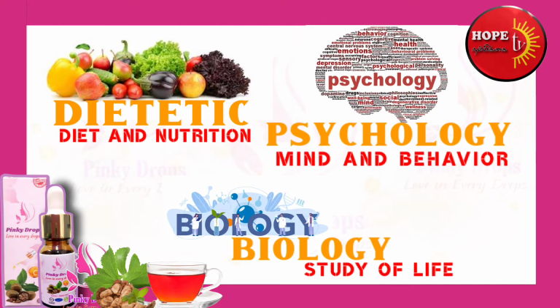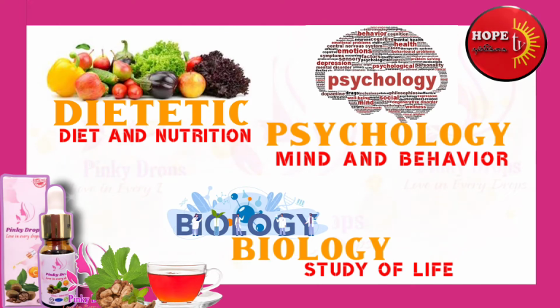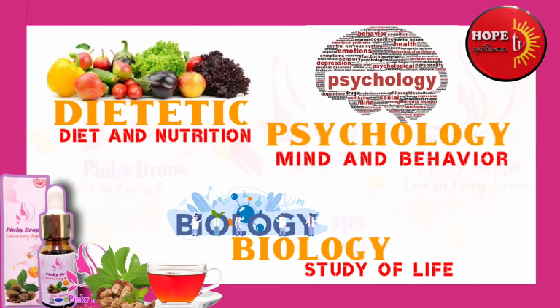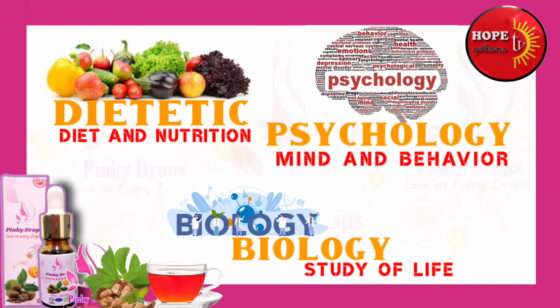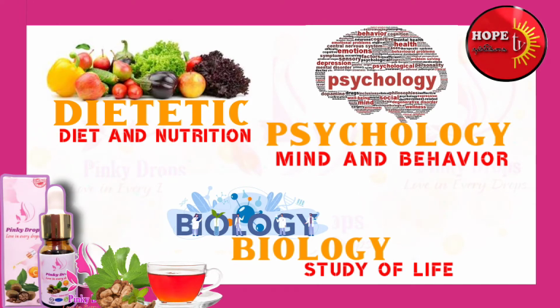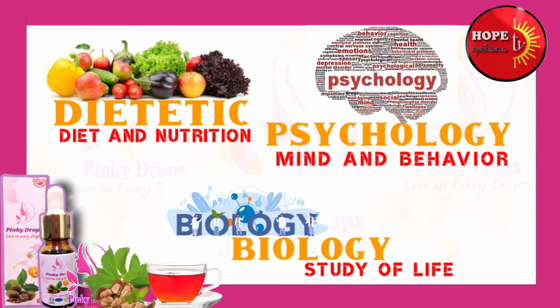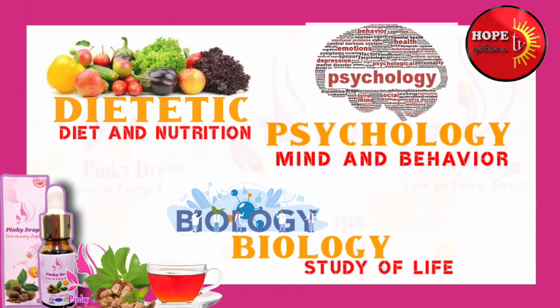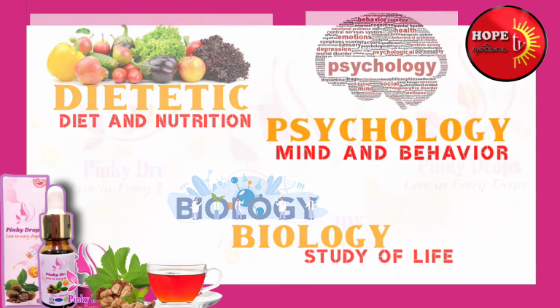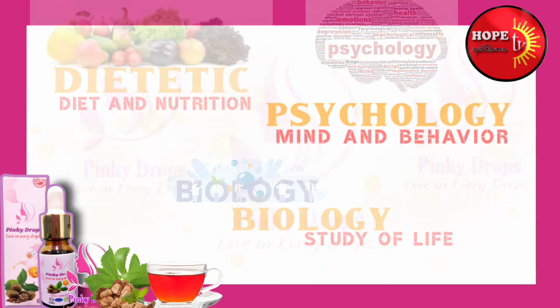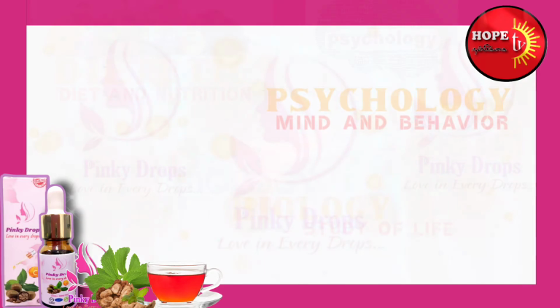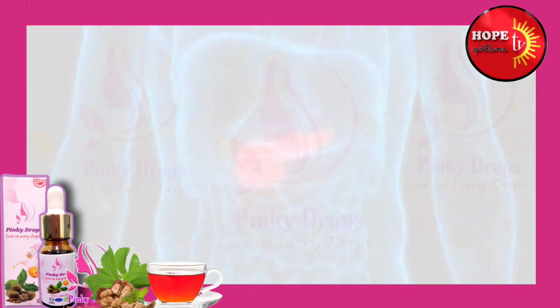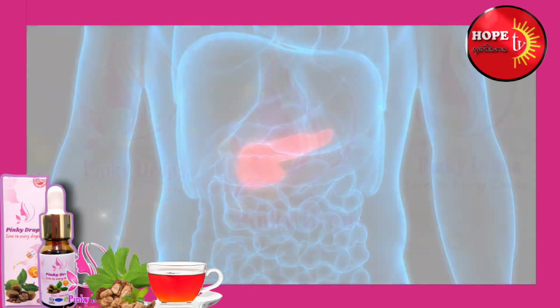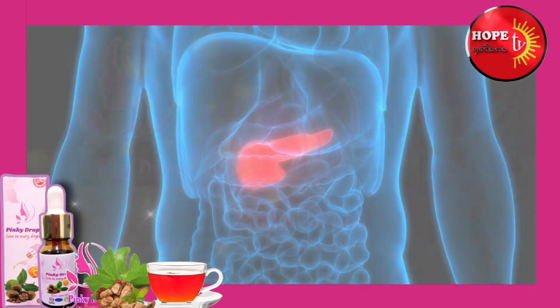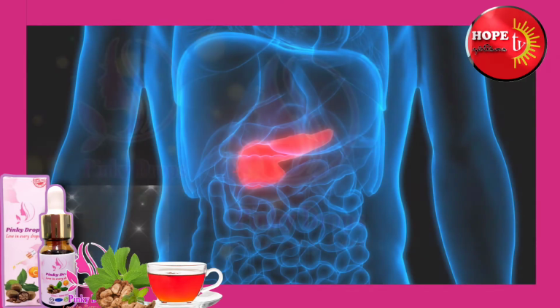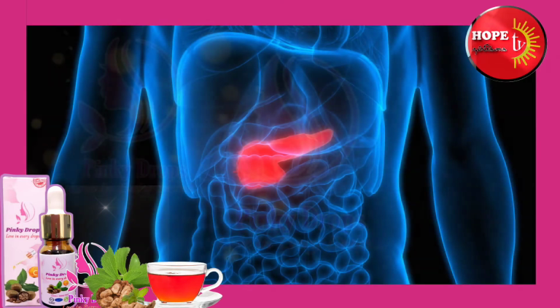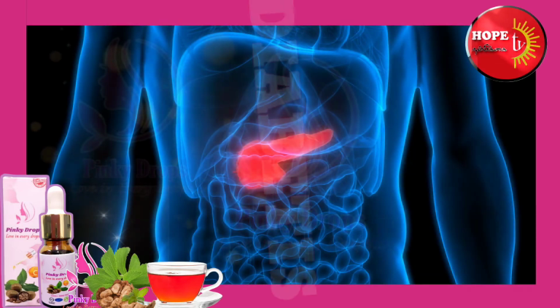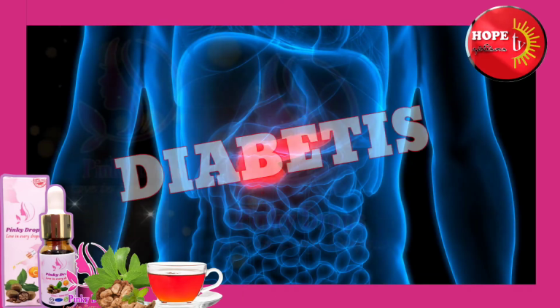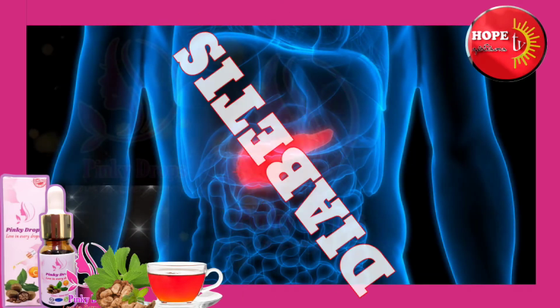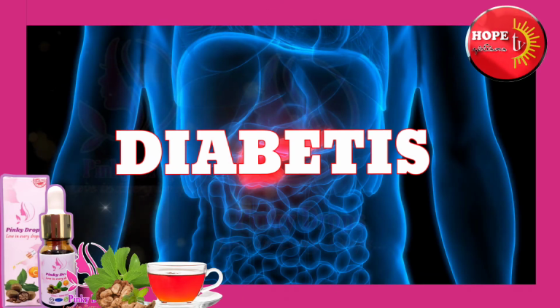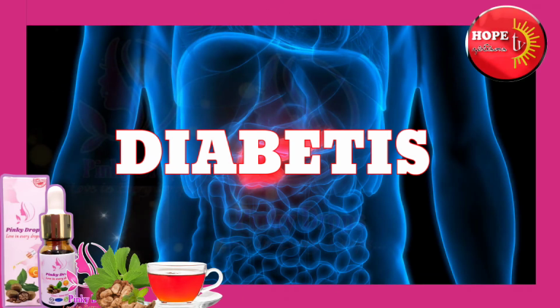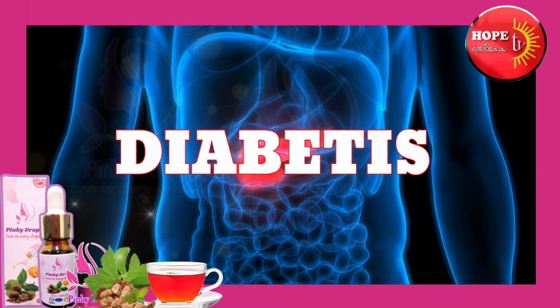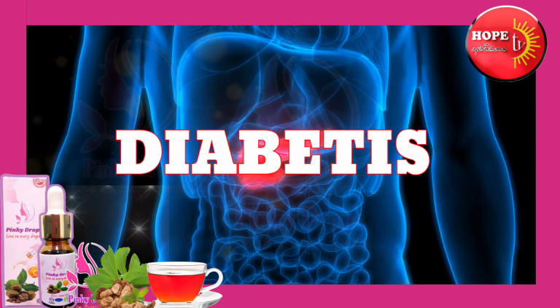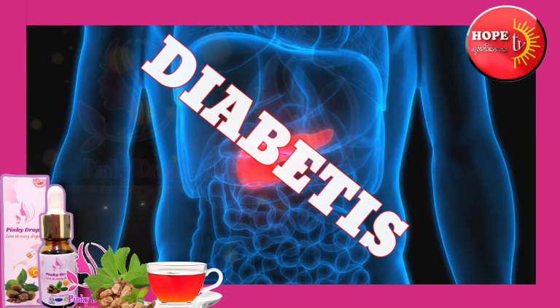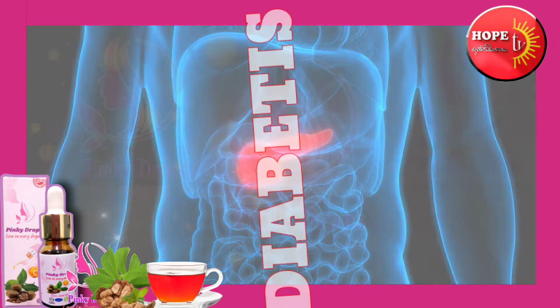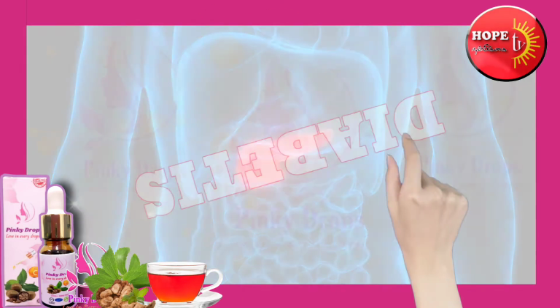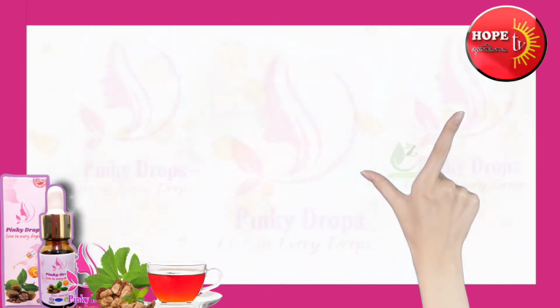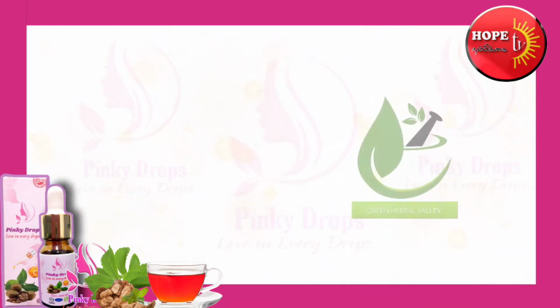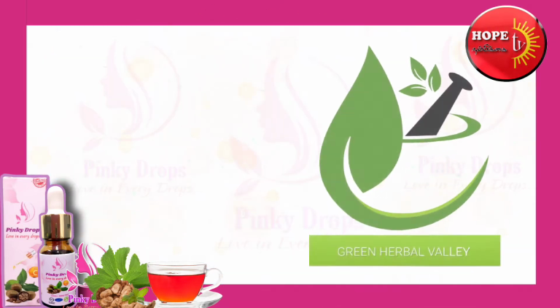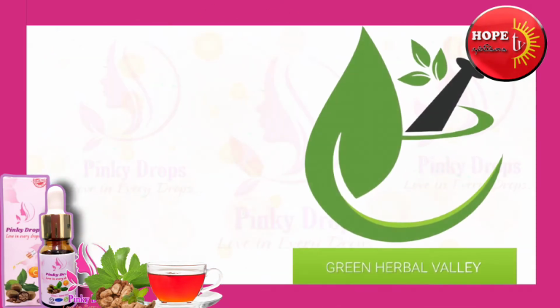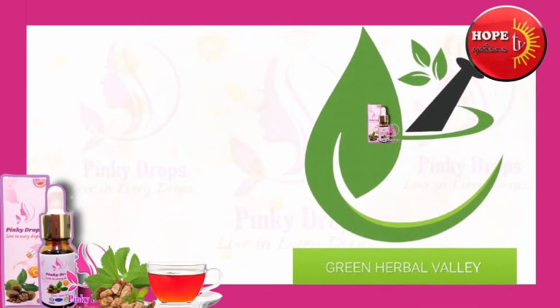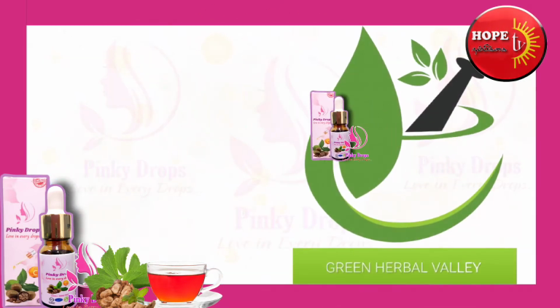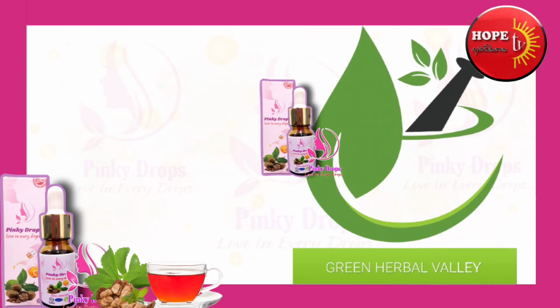These three trees are soft water in the nest. The Green Herbal Valley is installed in the nirvan.